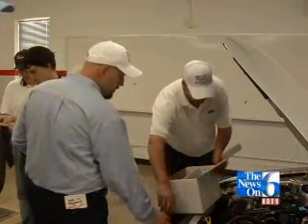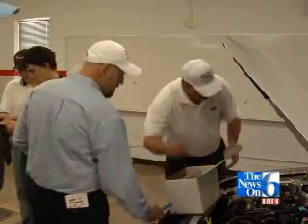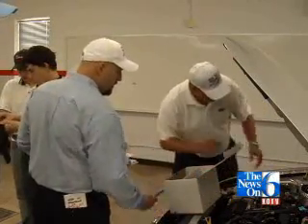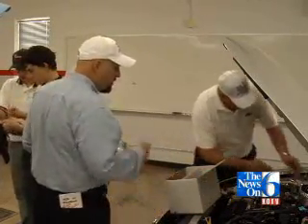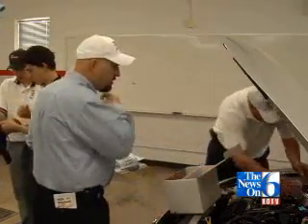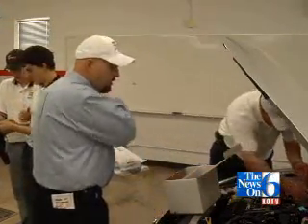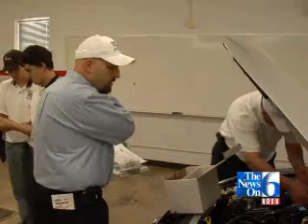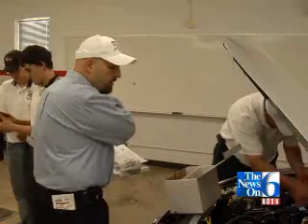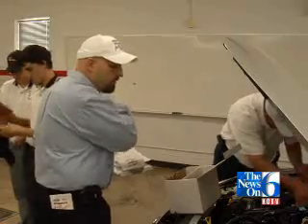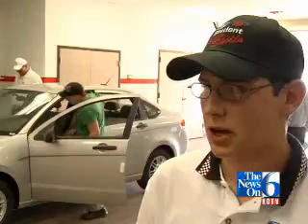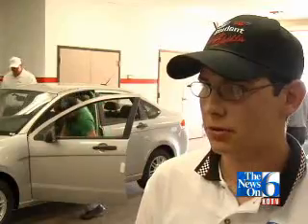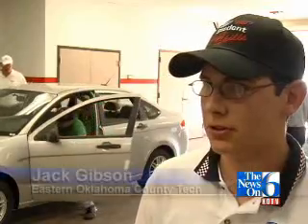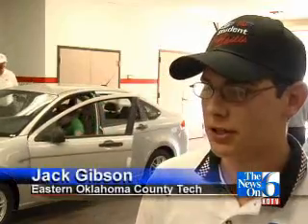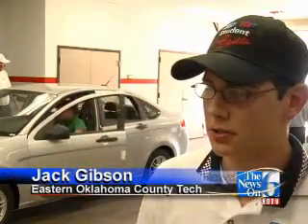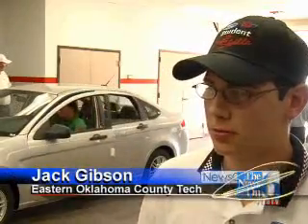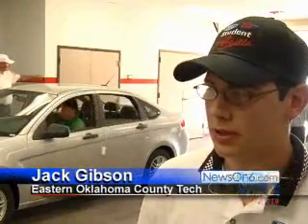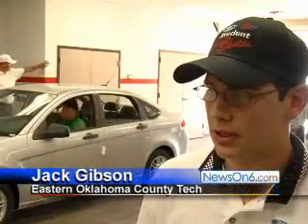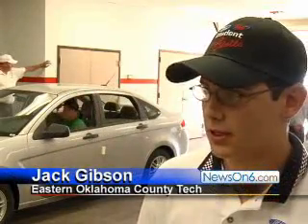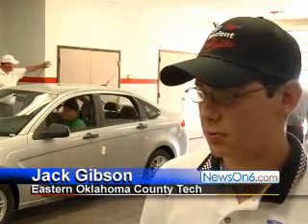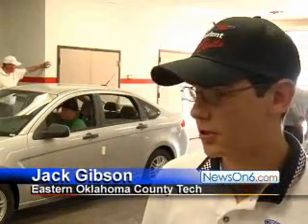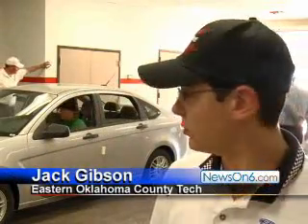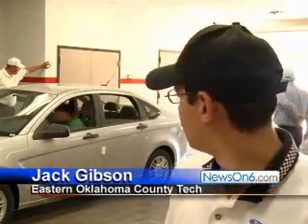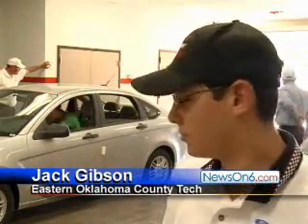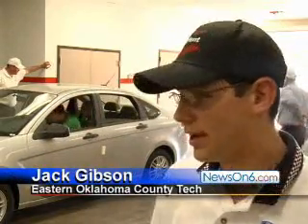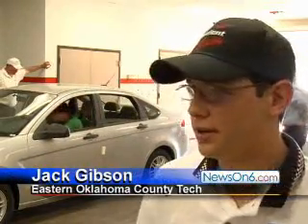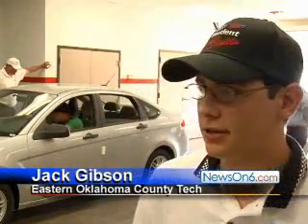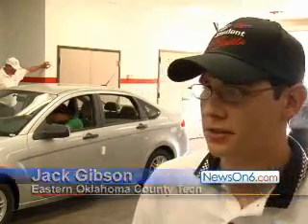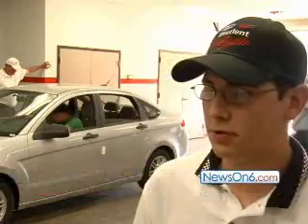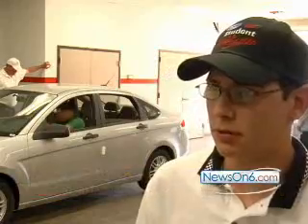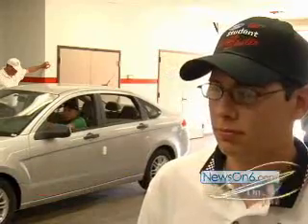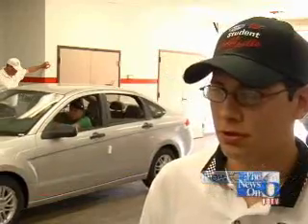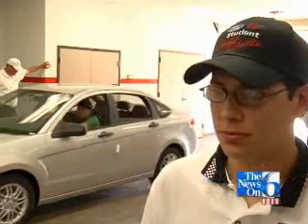Had an EVAP canister bad. Had a shipping stopper in the intake tube. The mirror switches were bad. Had a few bad bulbs.